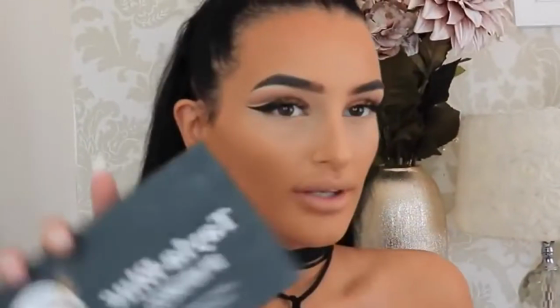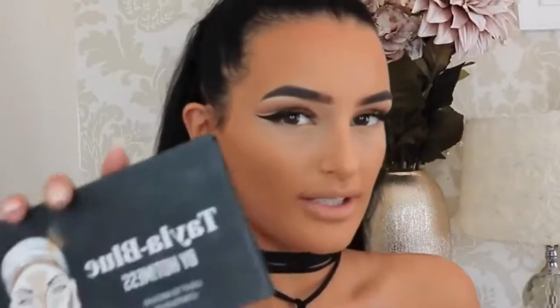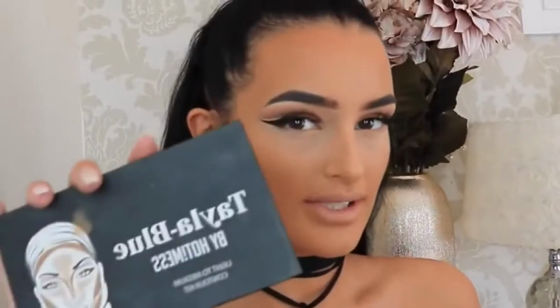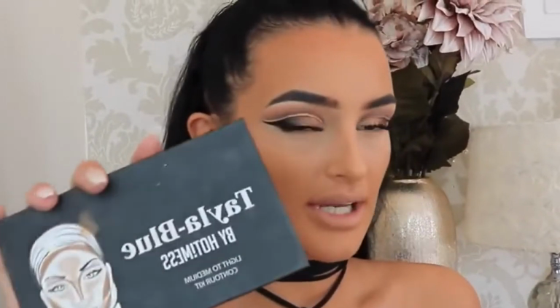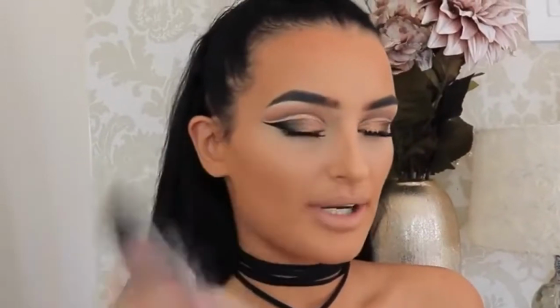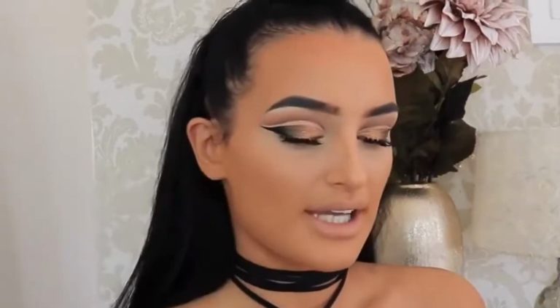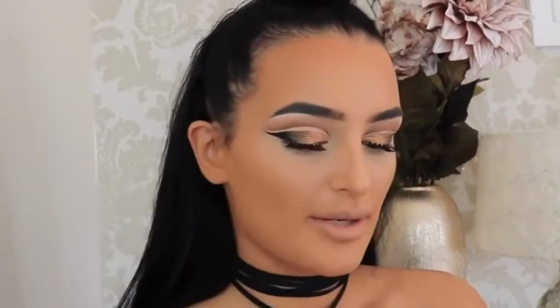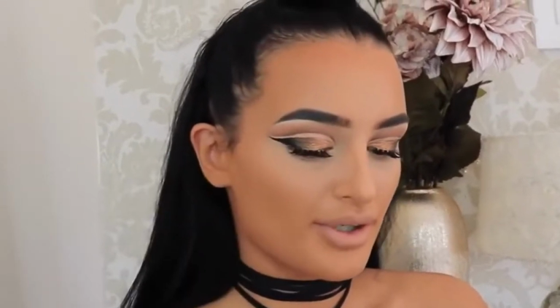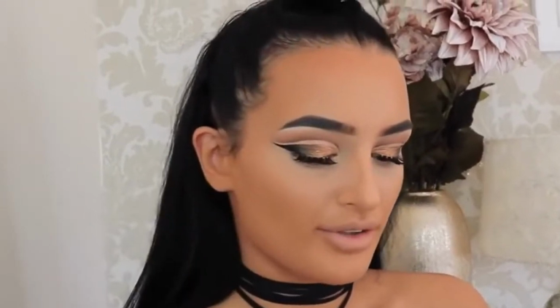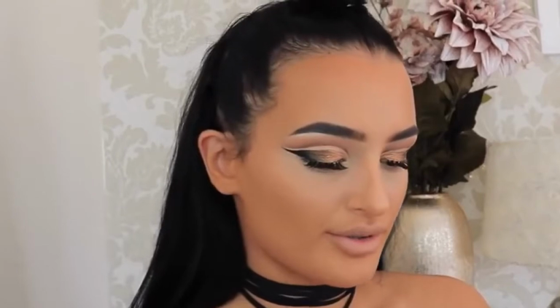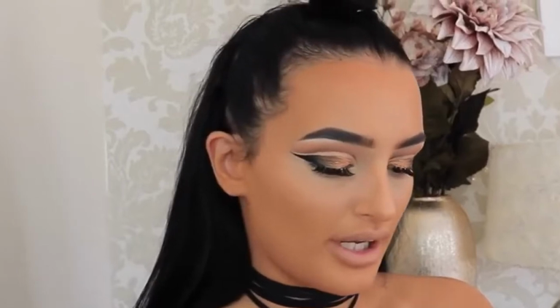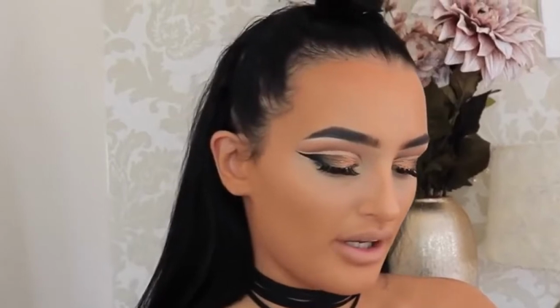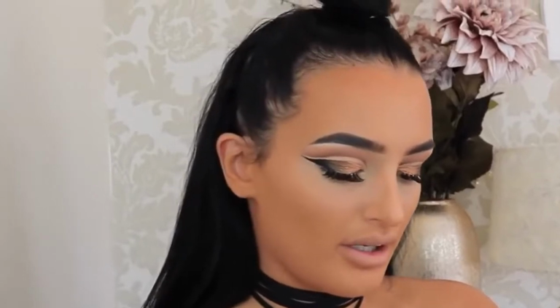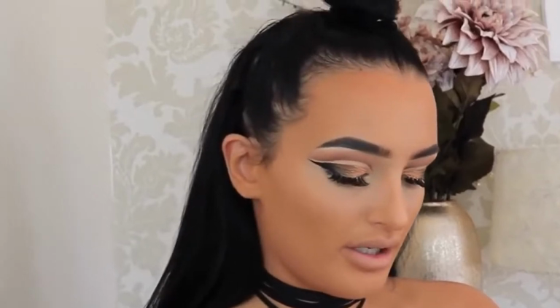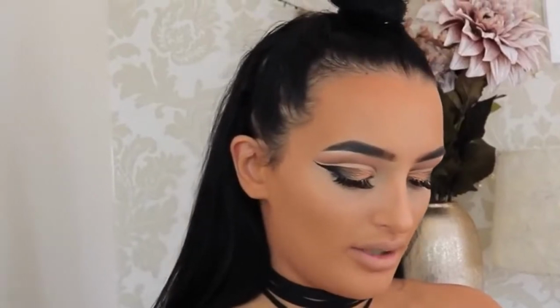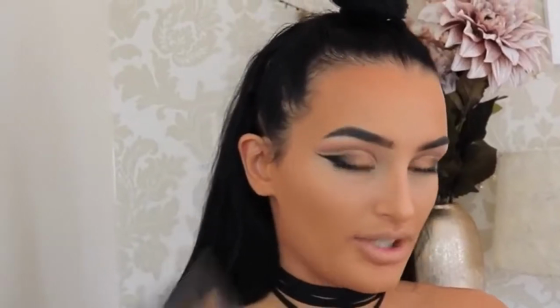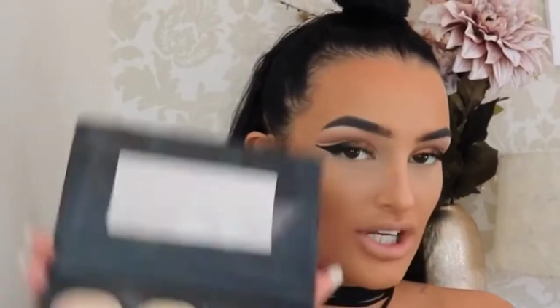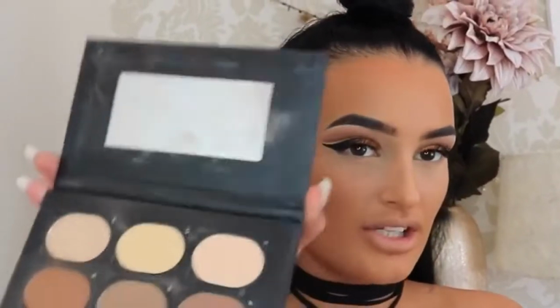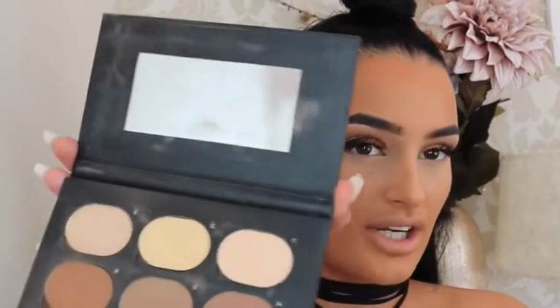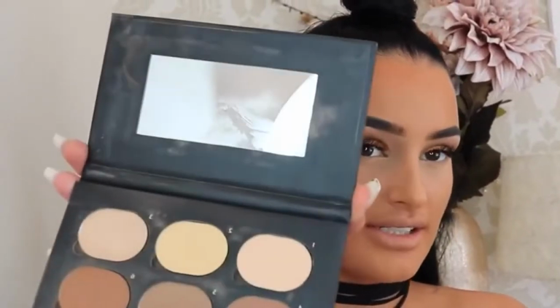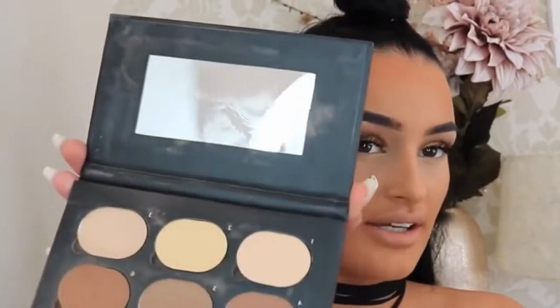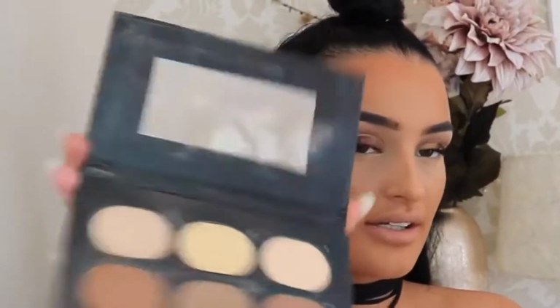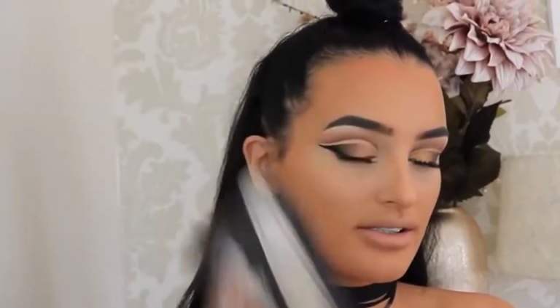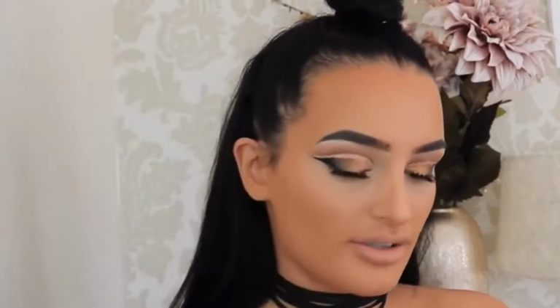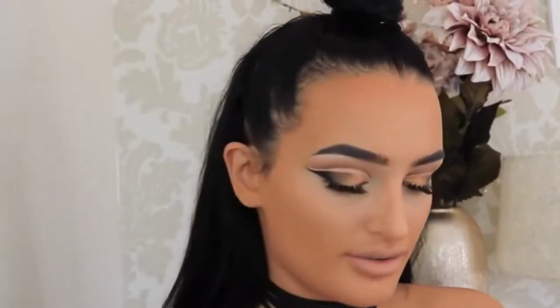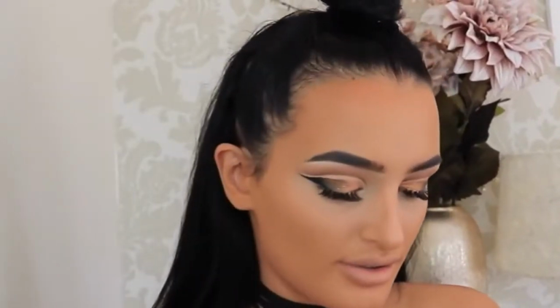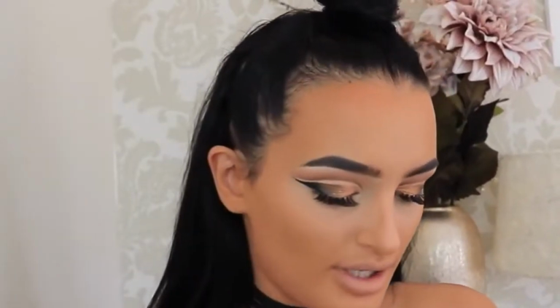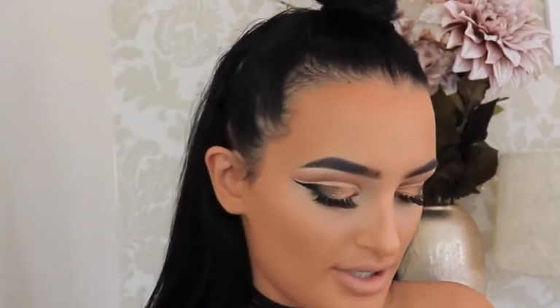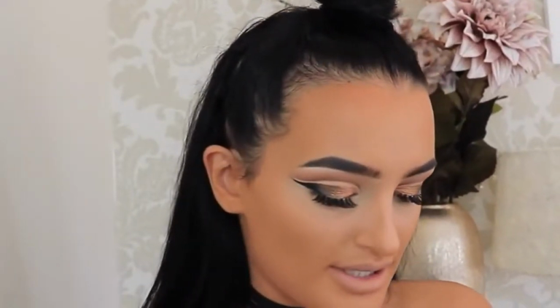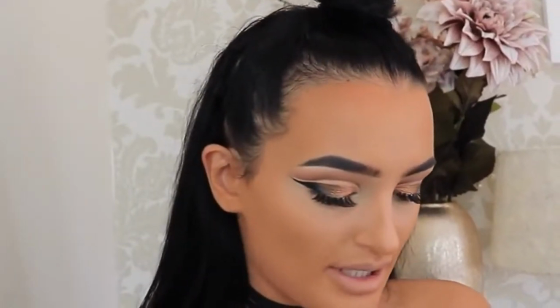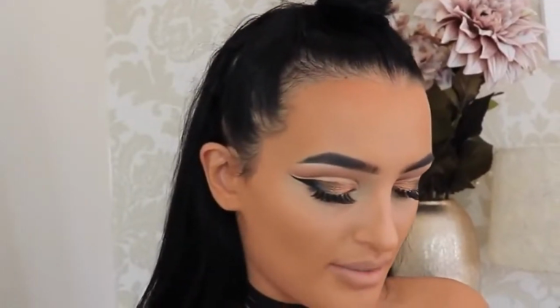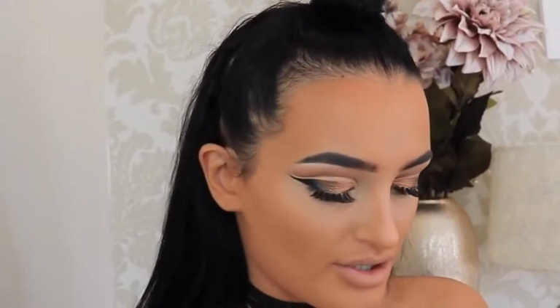Next I'm going to take my Taylor Blue Contour Kit, take shade 6 to contour, and I'm using the same brush.